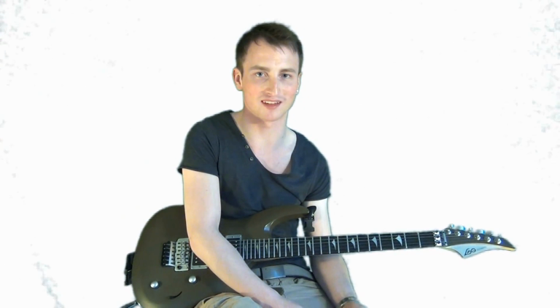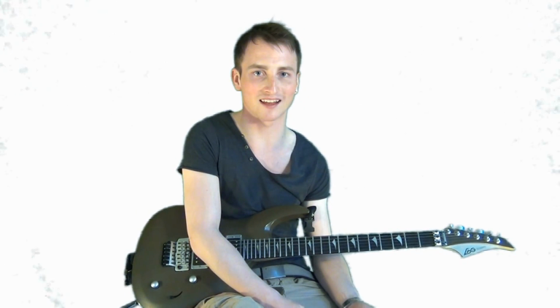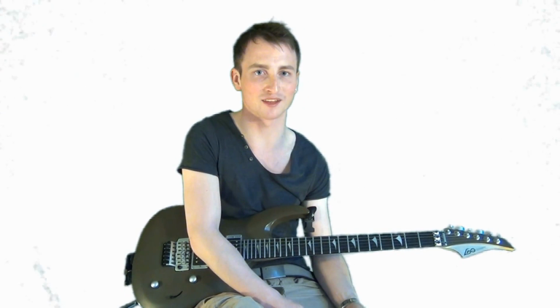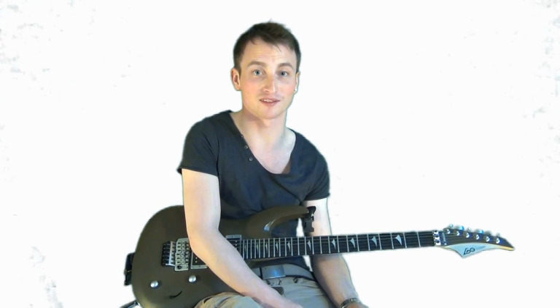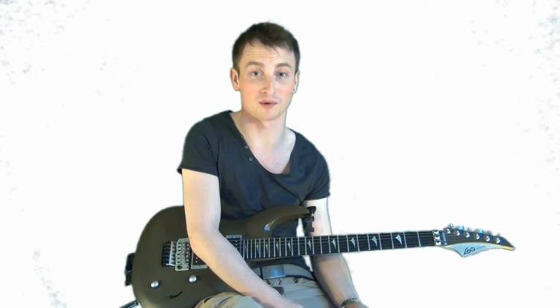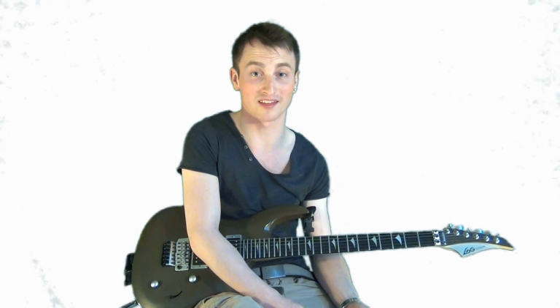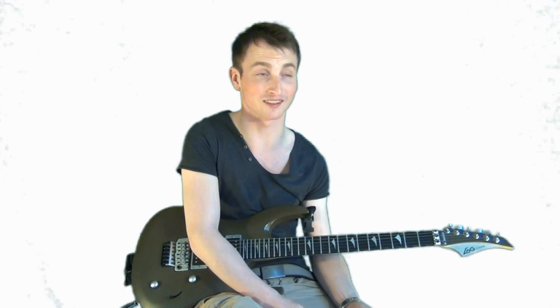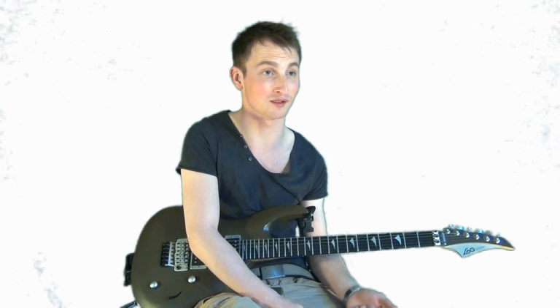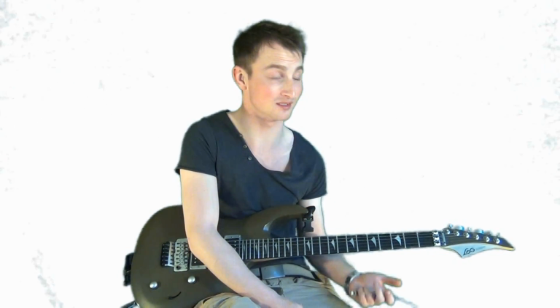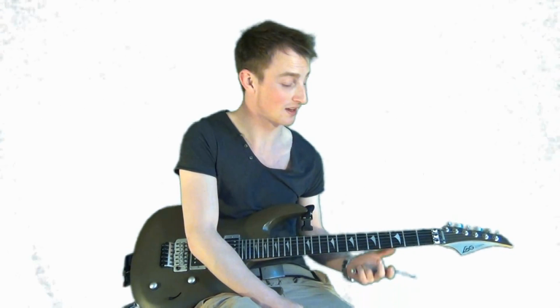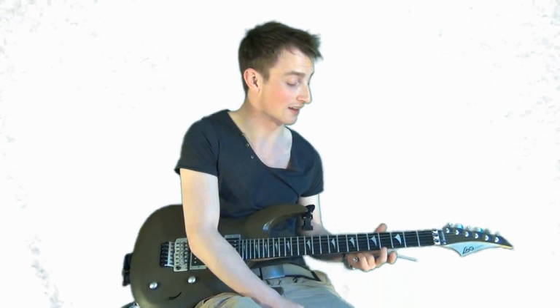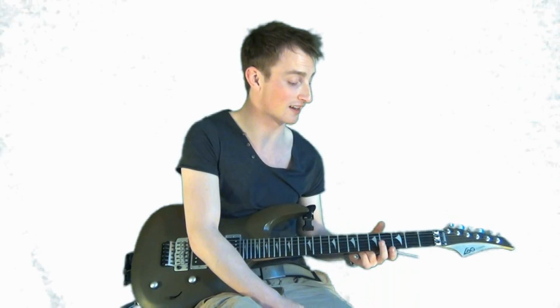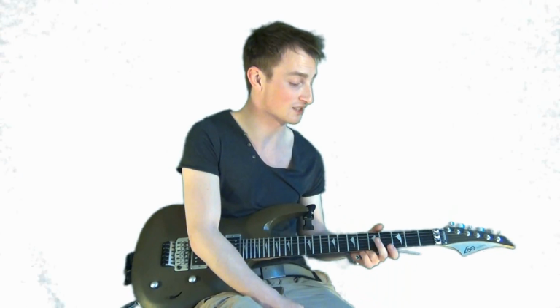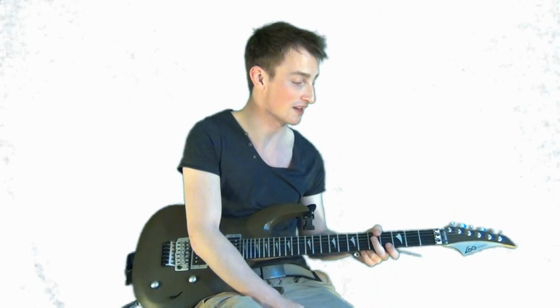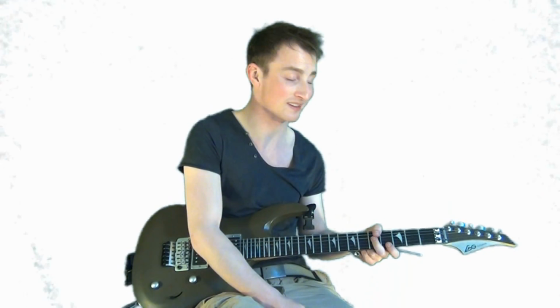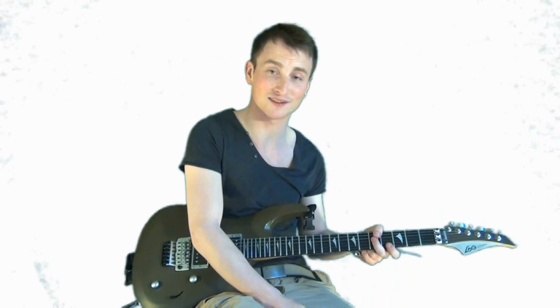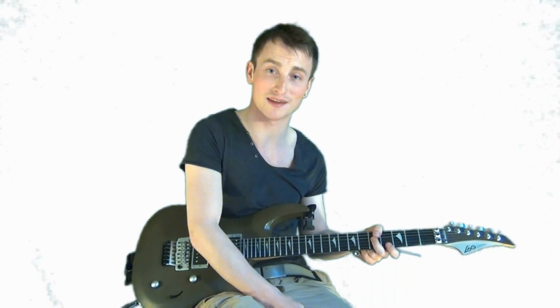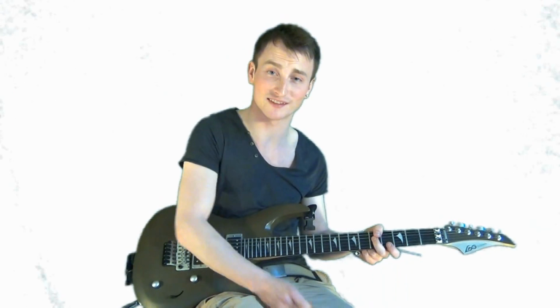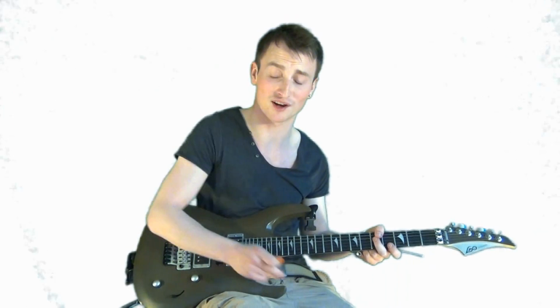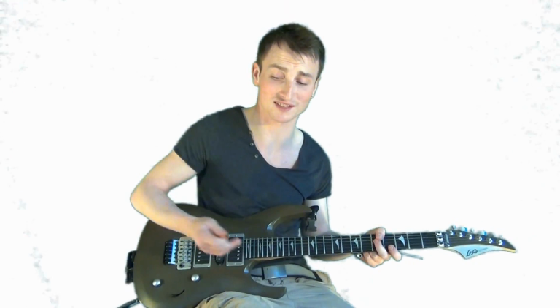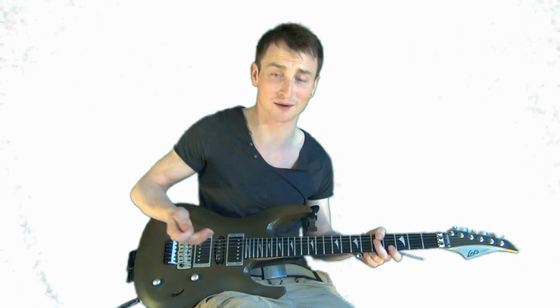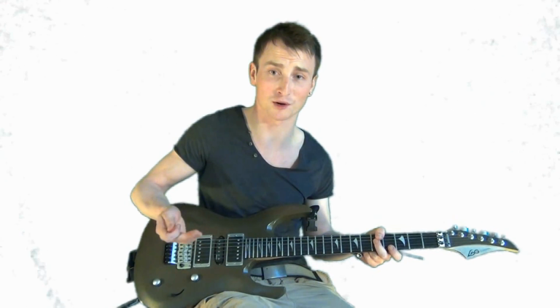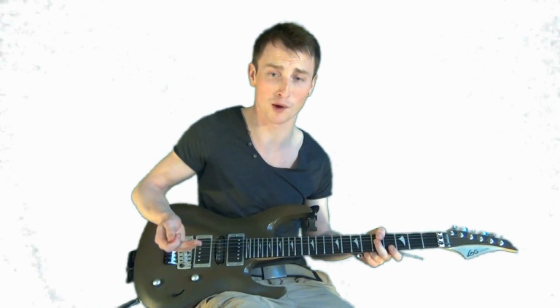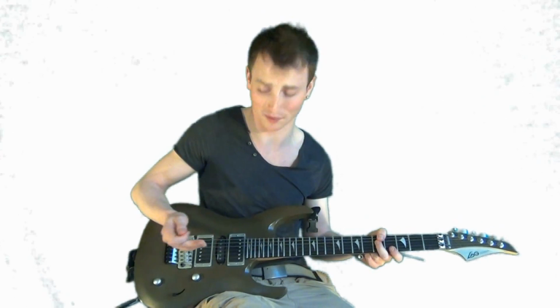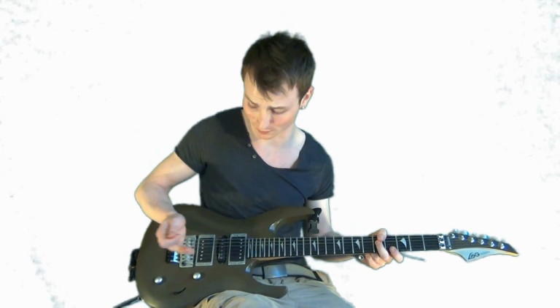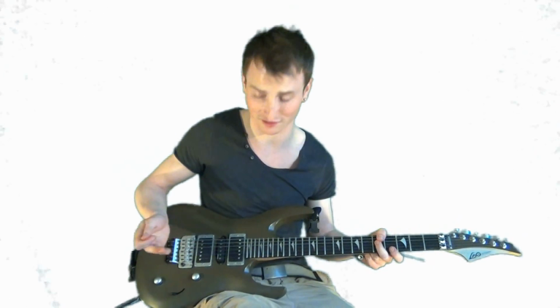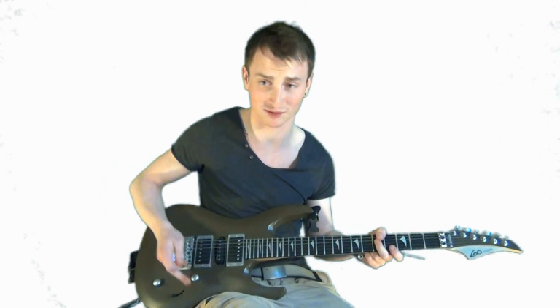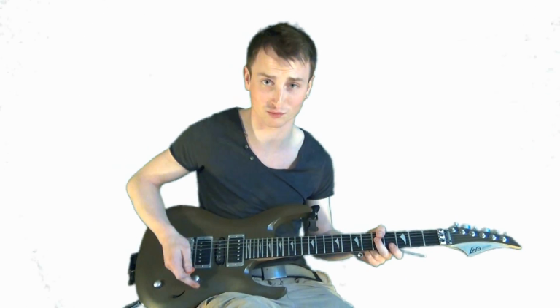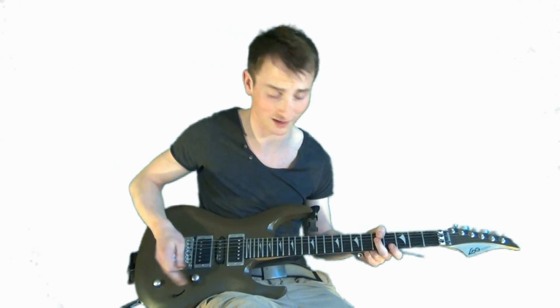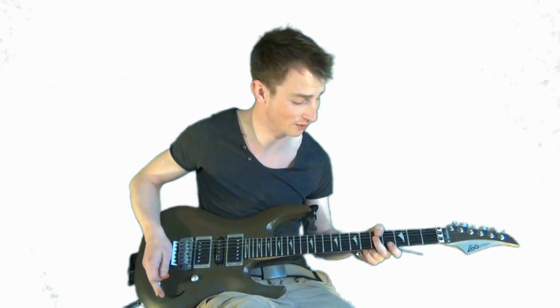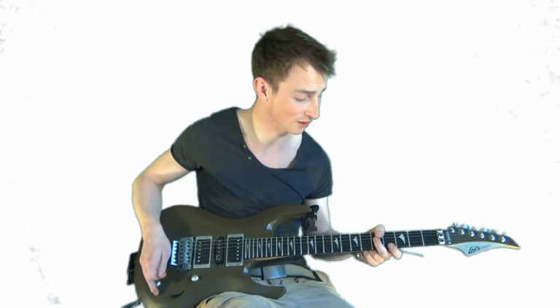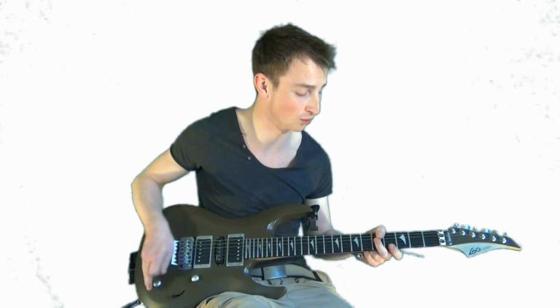Metallica used it on one of their songs. It's actually how to make your guitar sound like a motorbike, which I think is really, really cool.